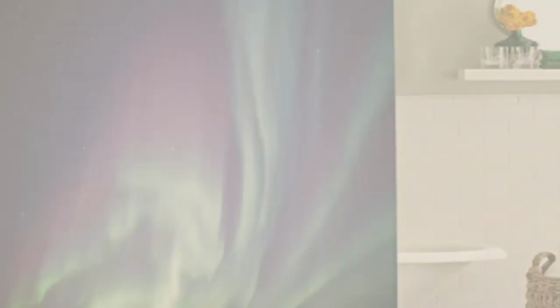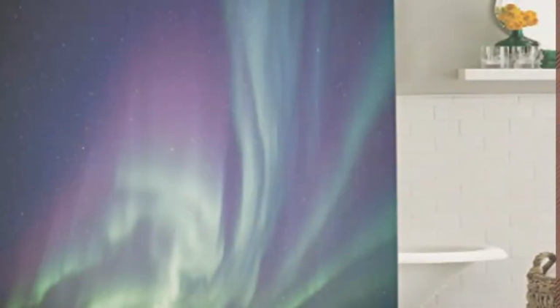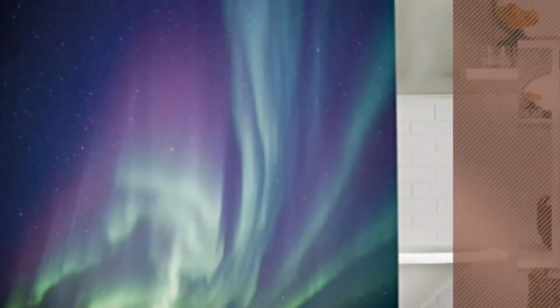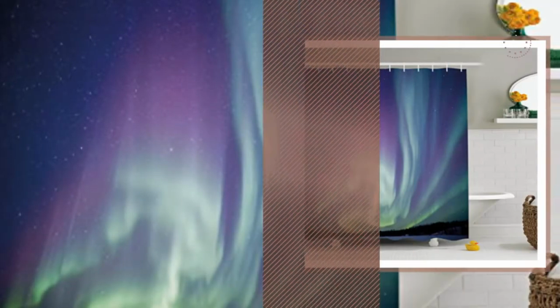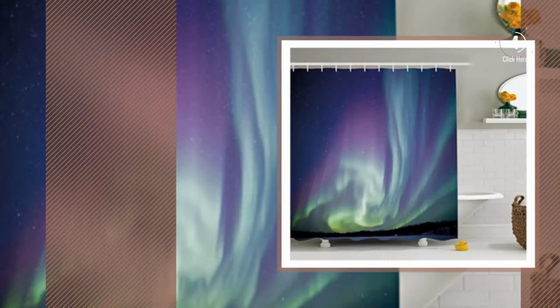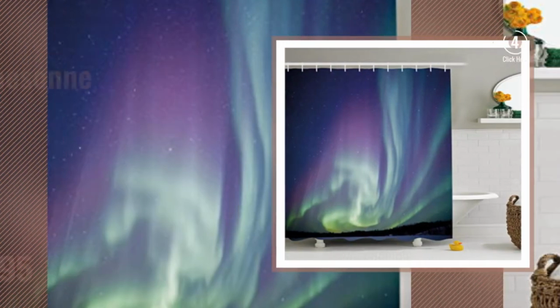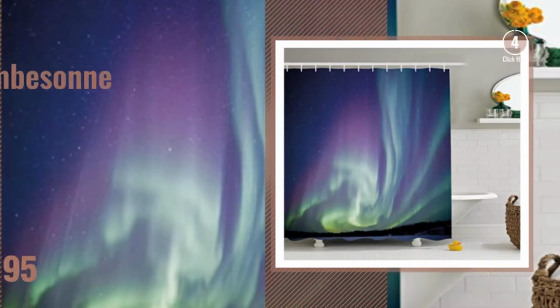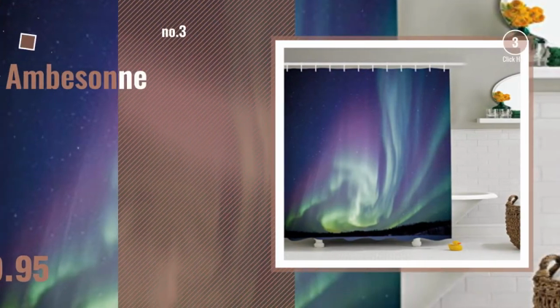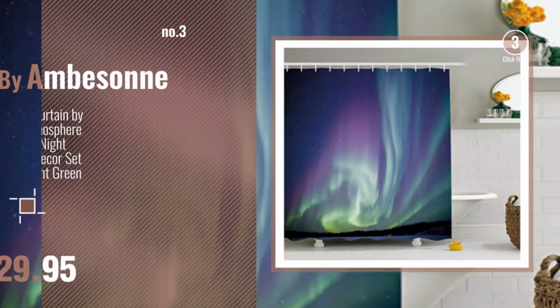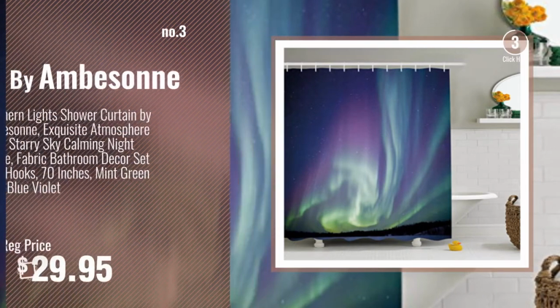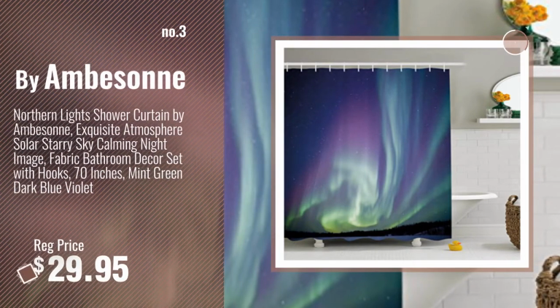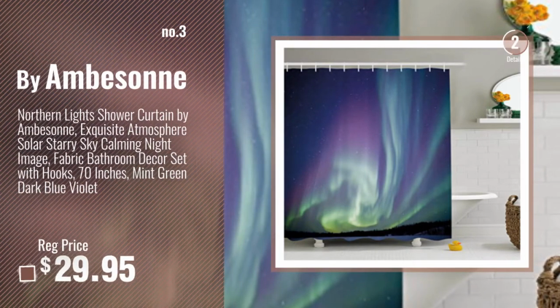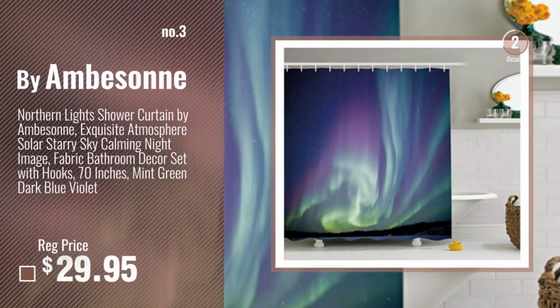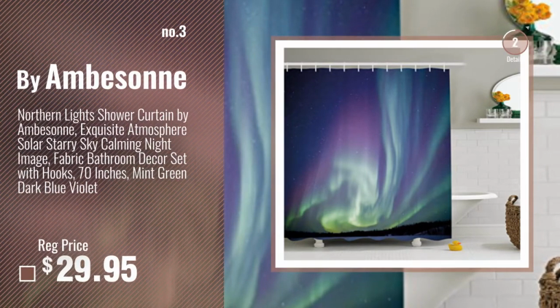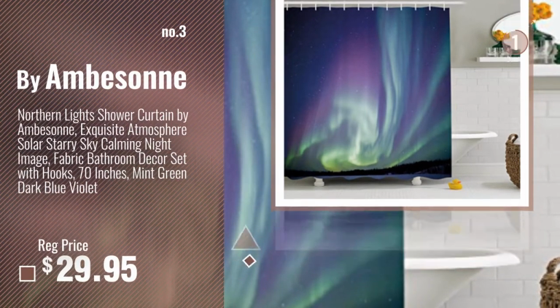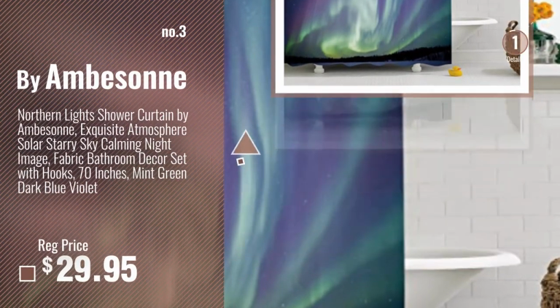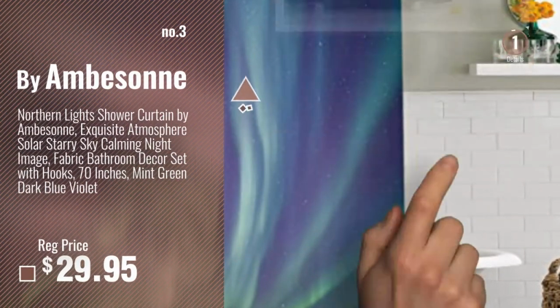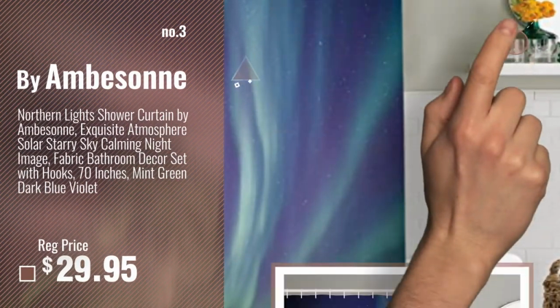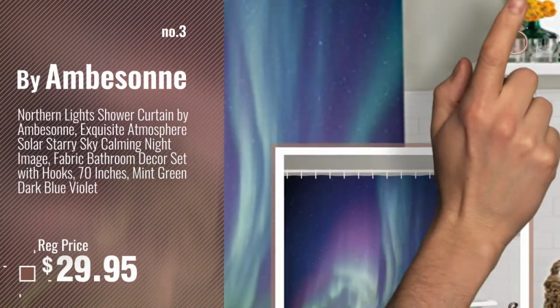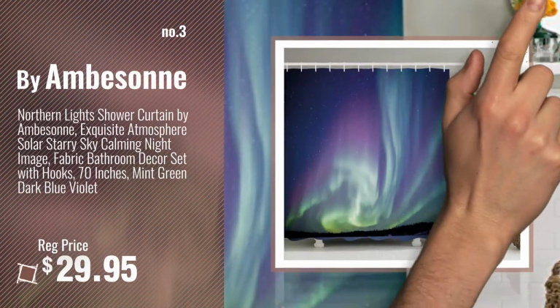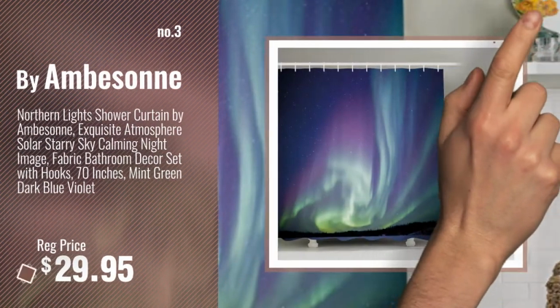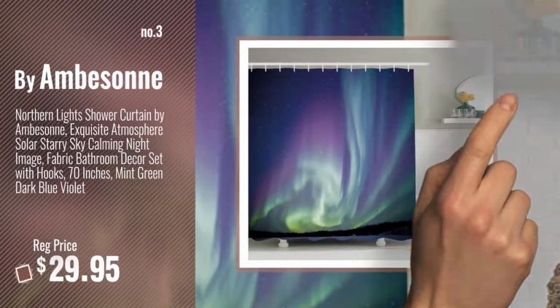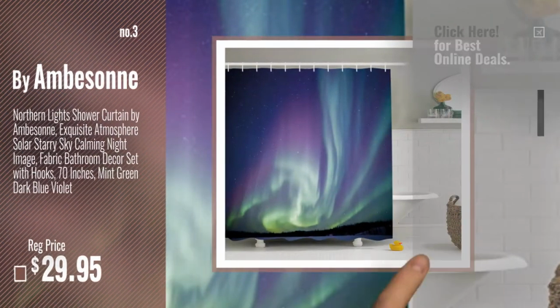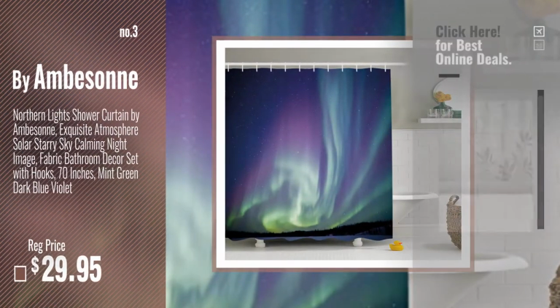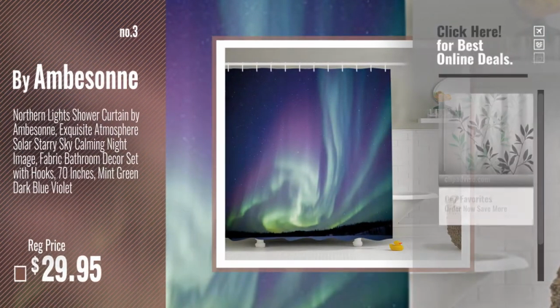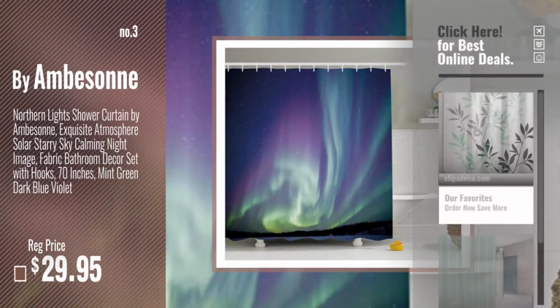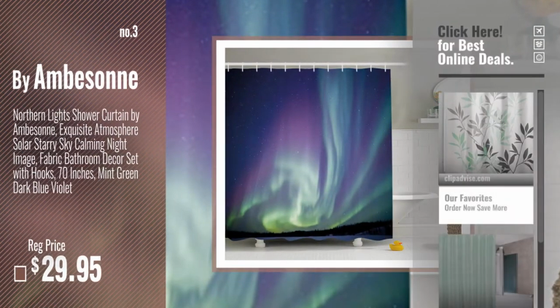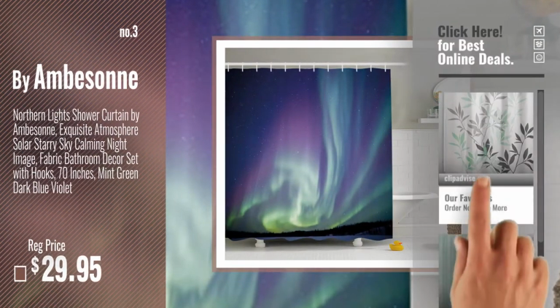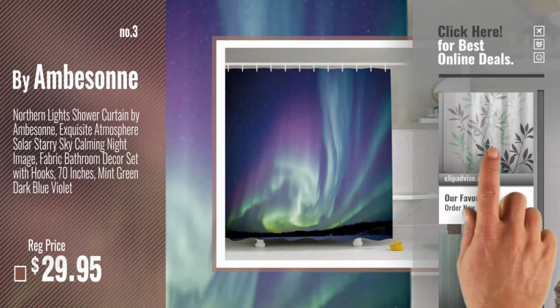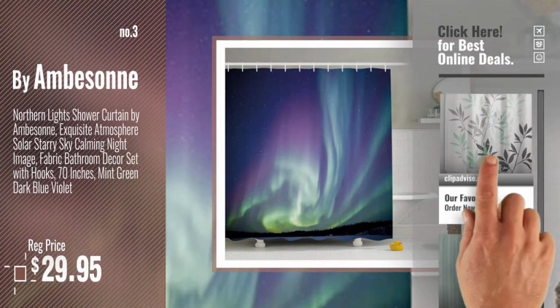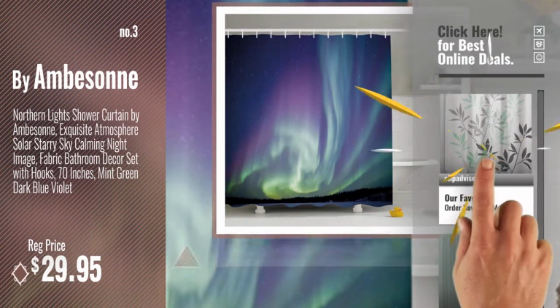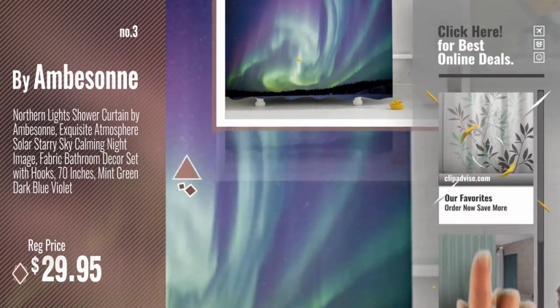Number 3, Buy Emberson. Get your favorite shower curtains now. Just click this circle in the corner.